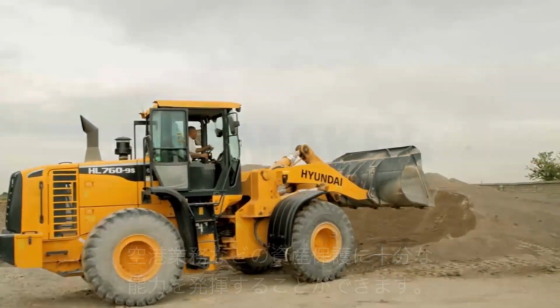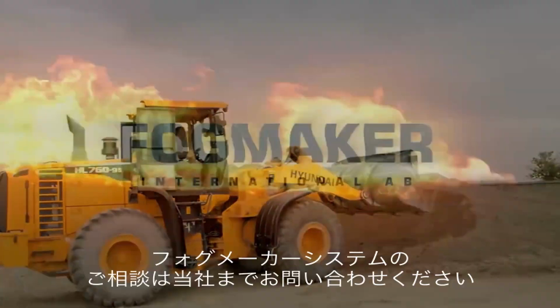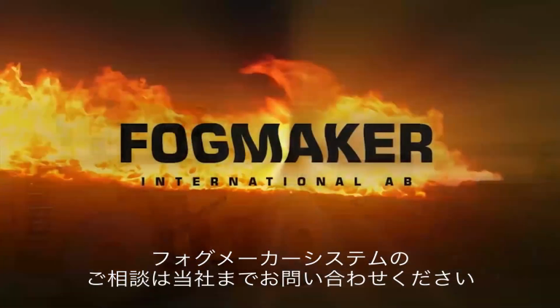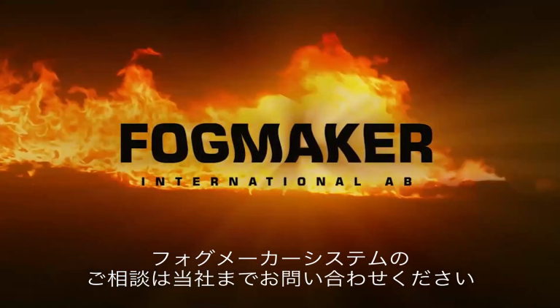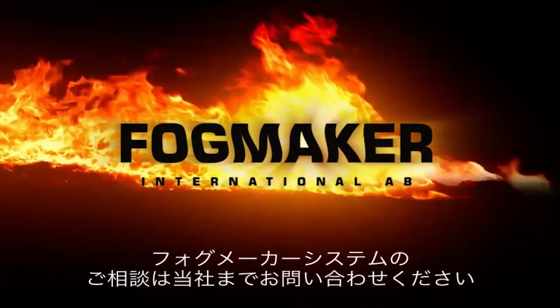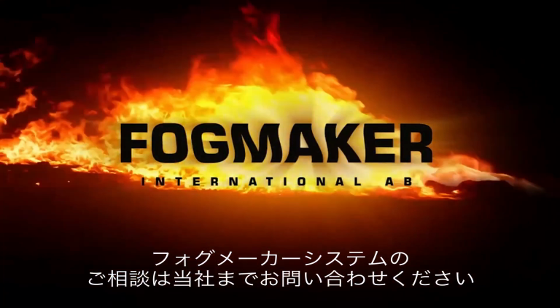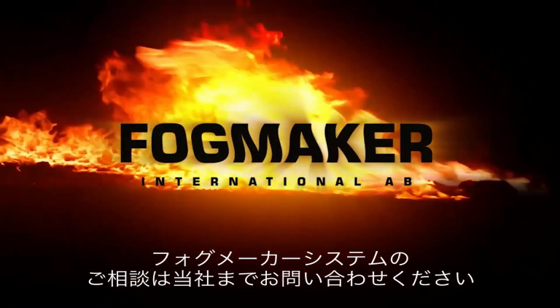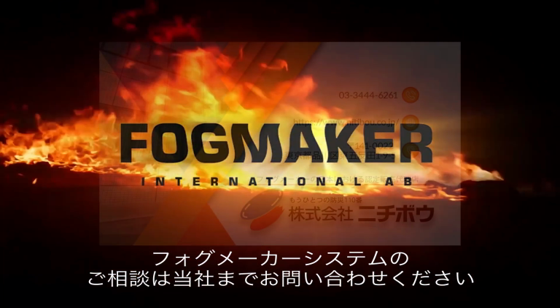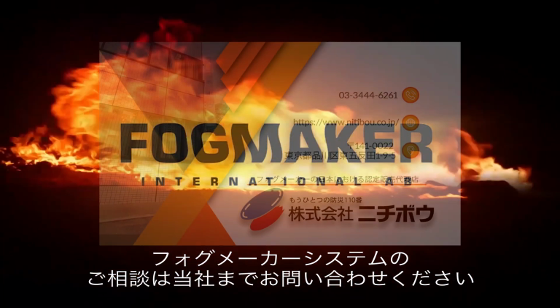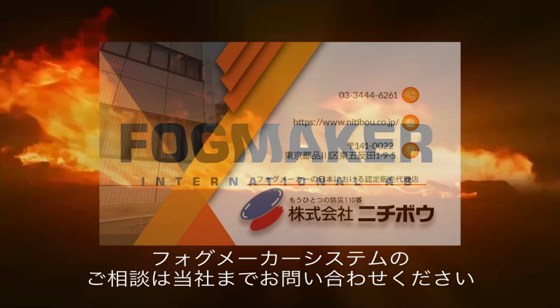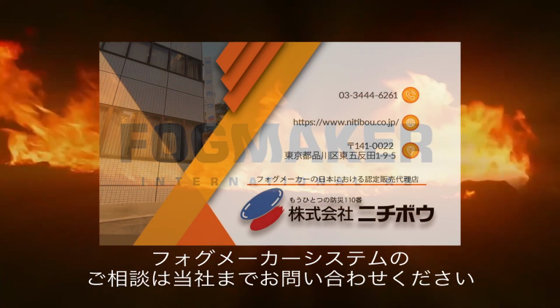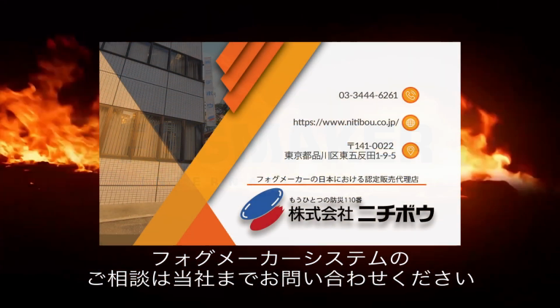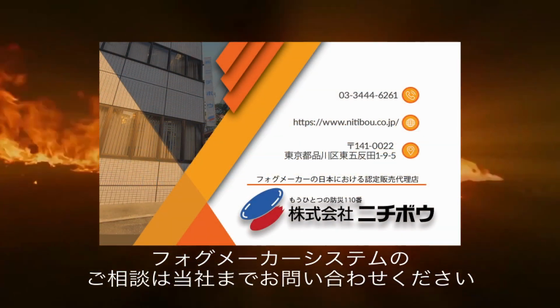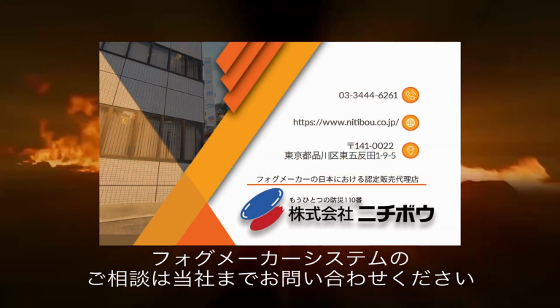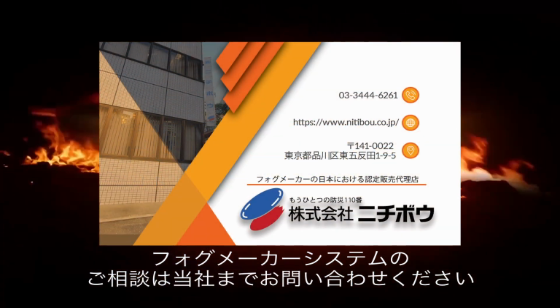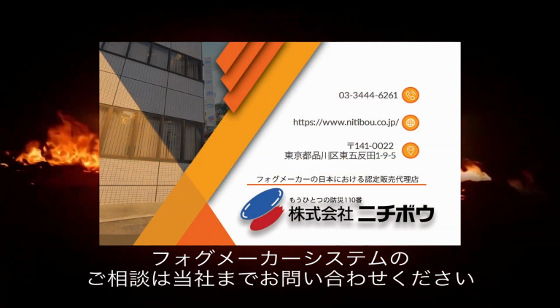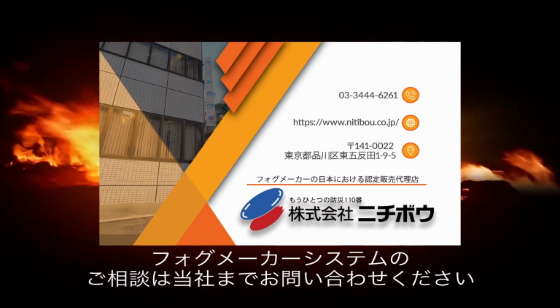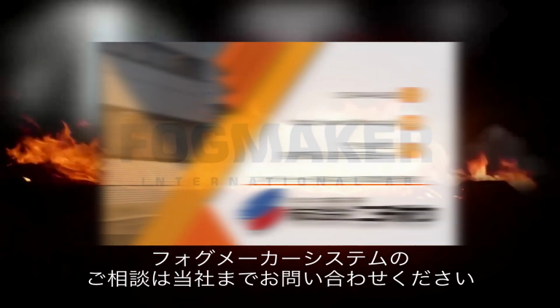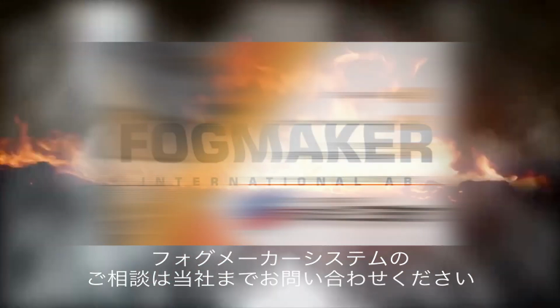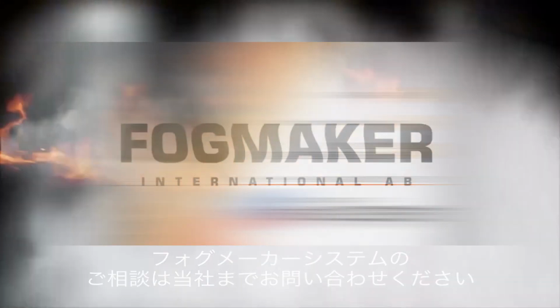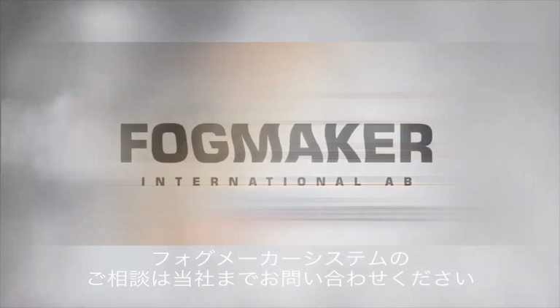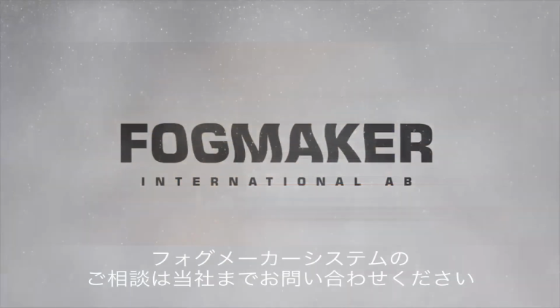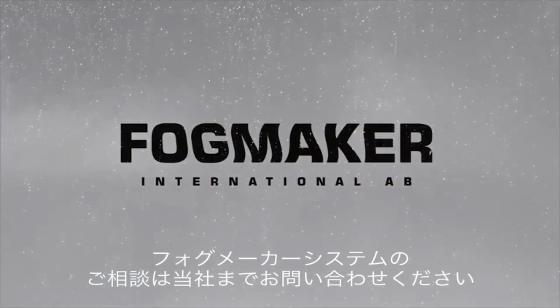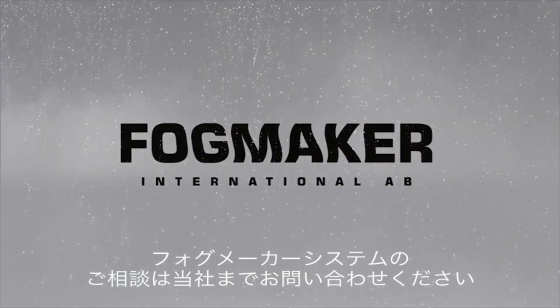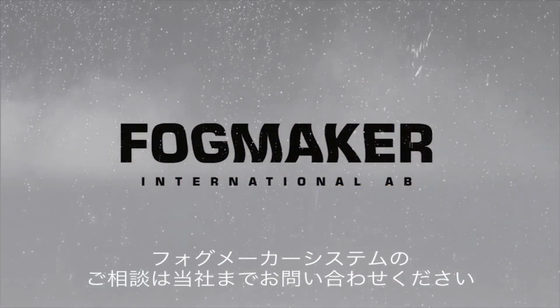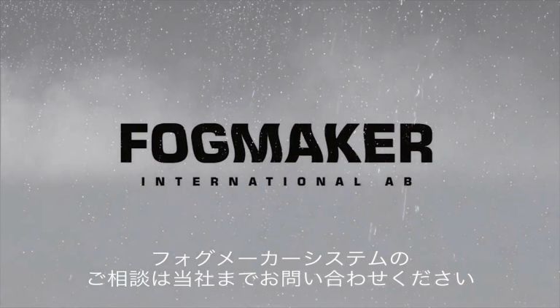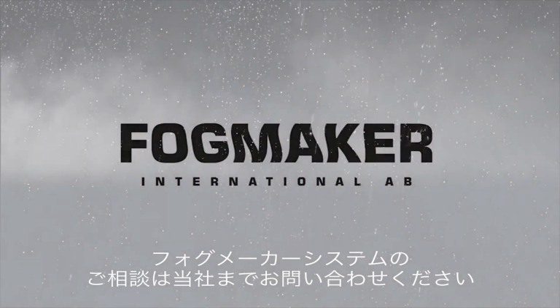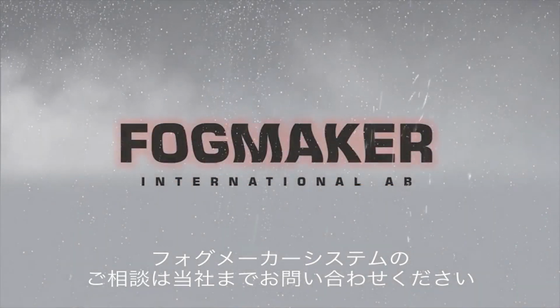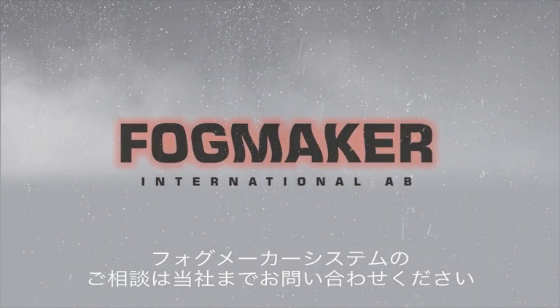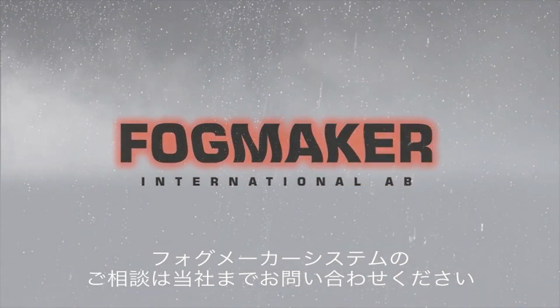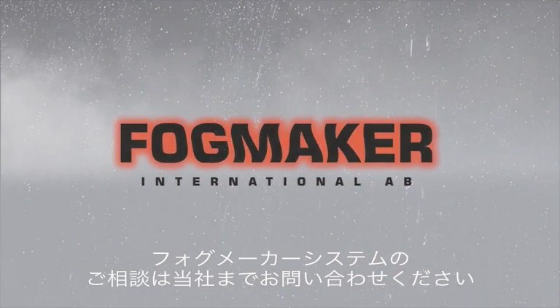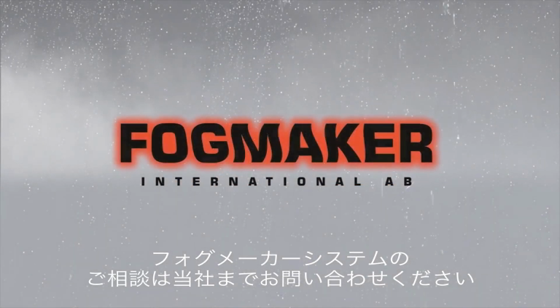Contact us today to discuss how Fogmaker can protect your equipment against engine compartment fires.